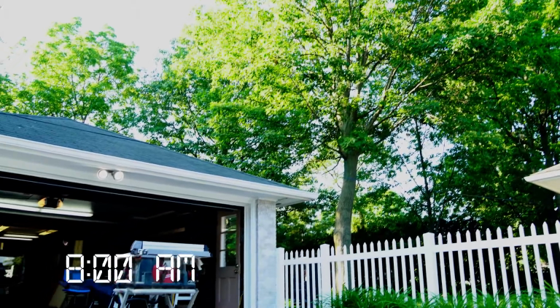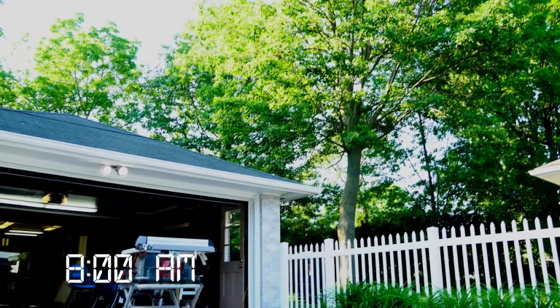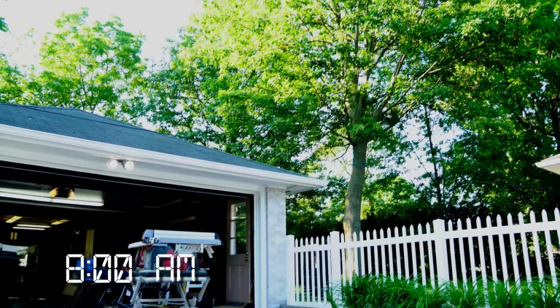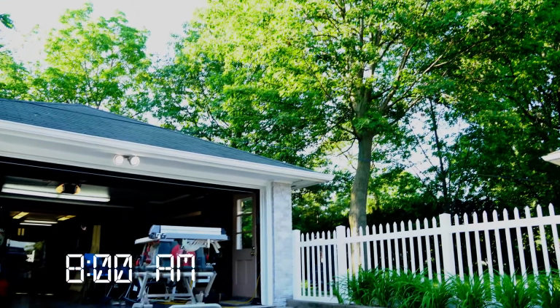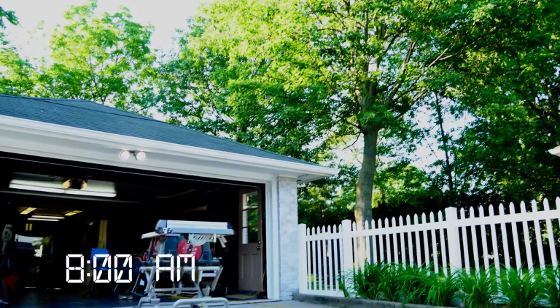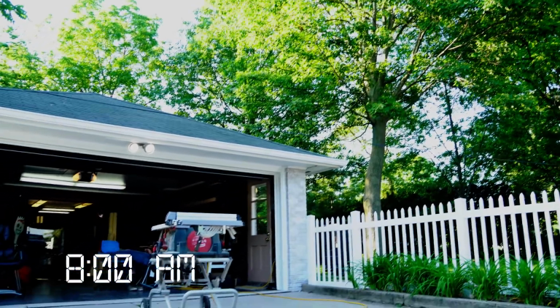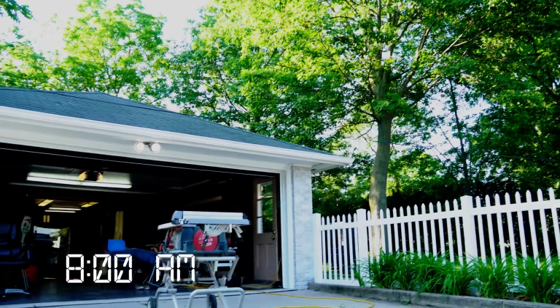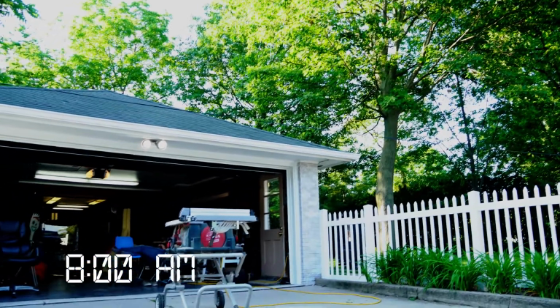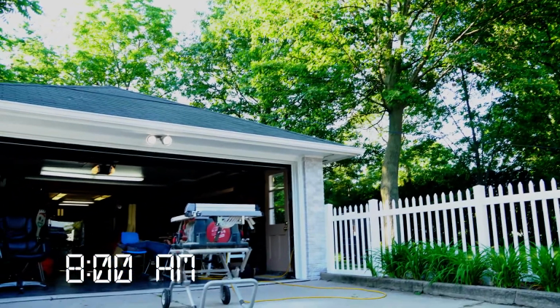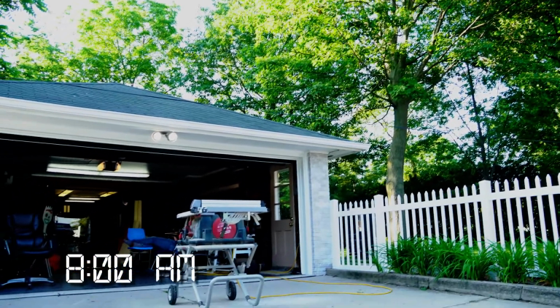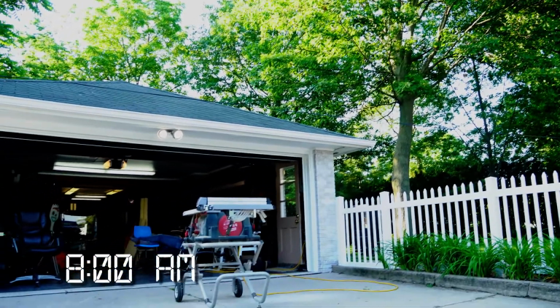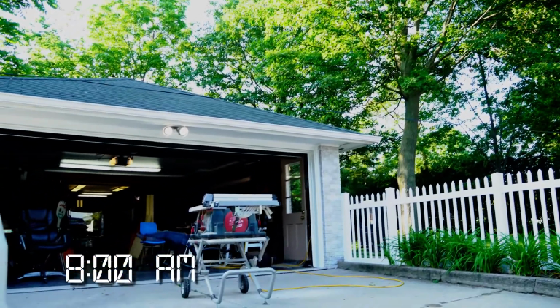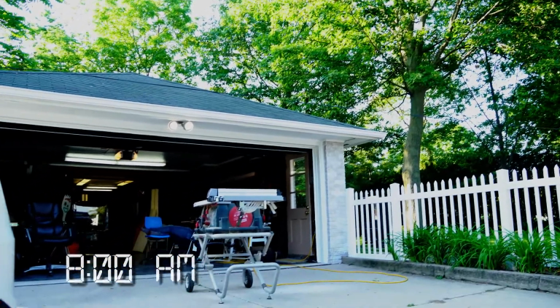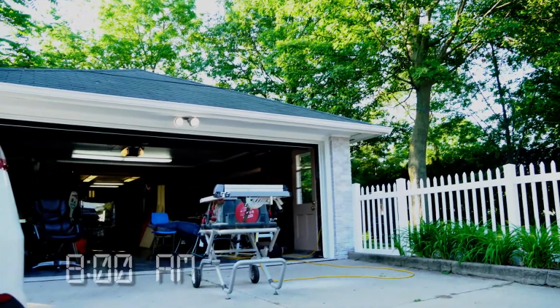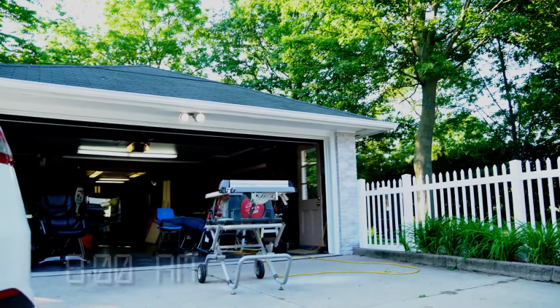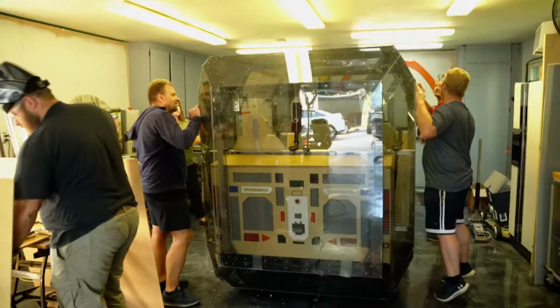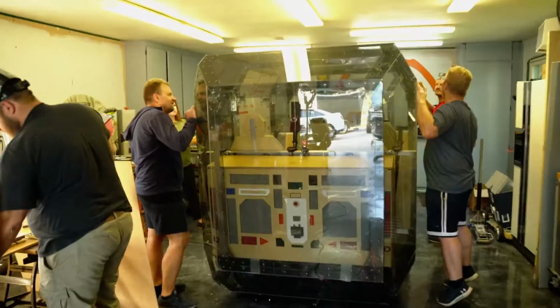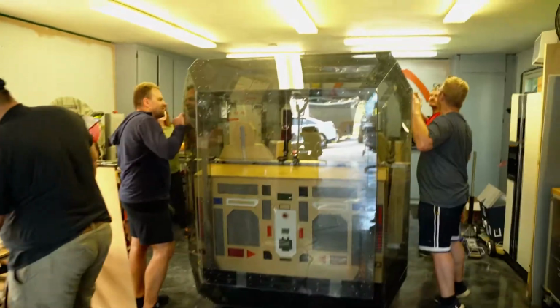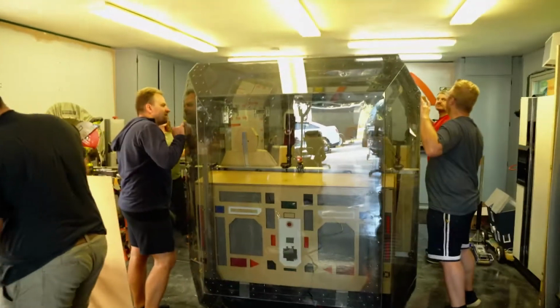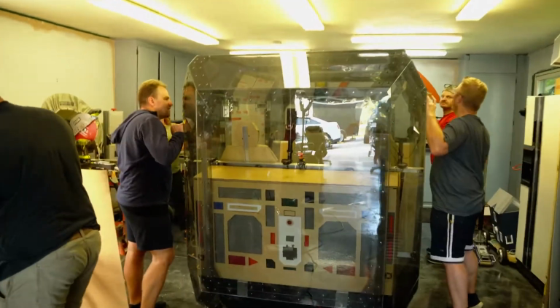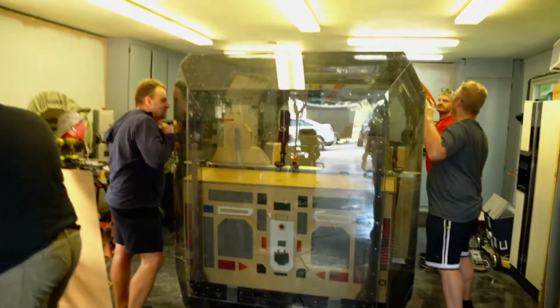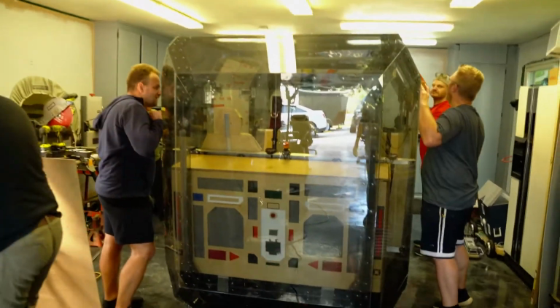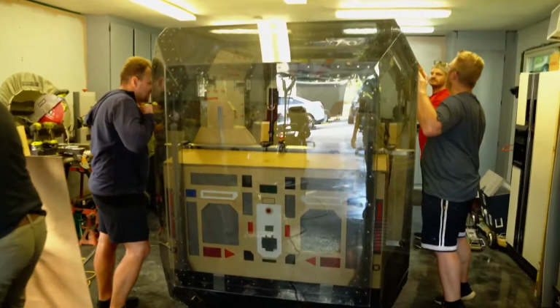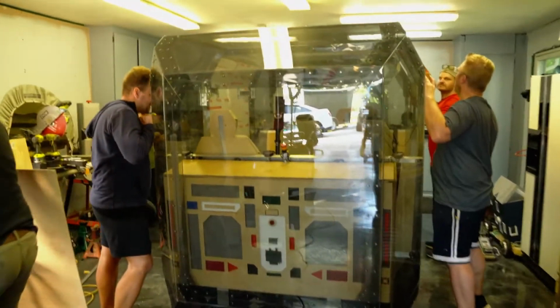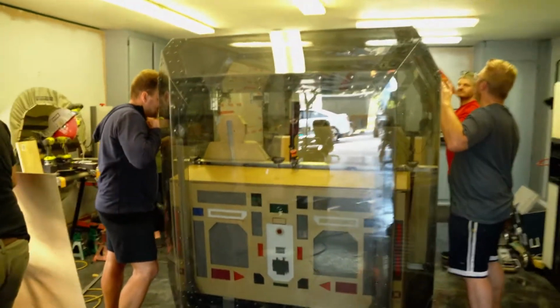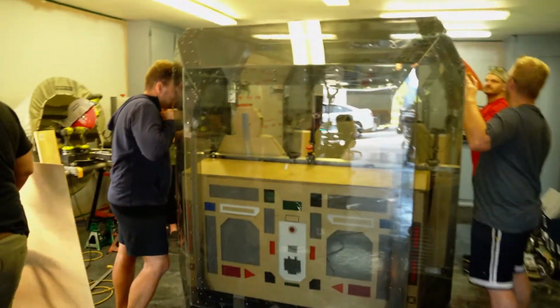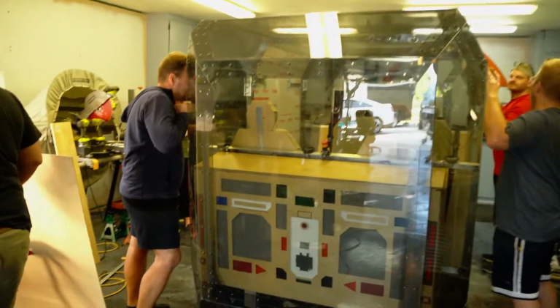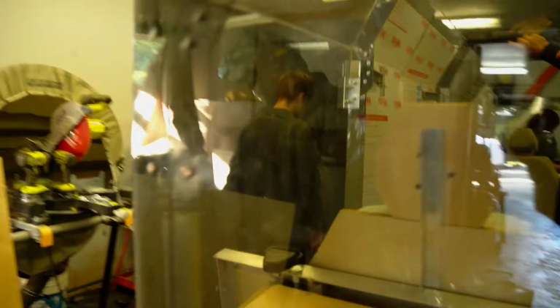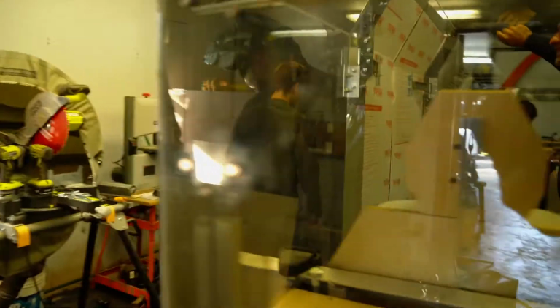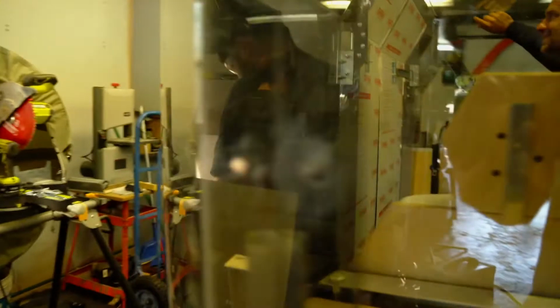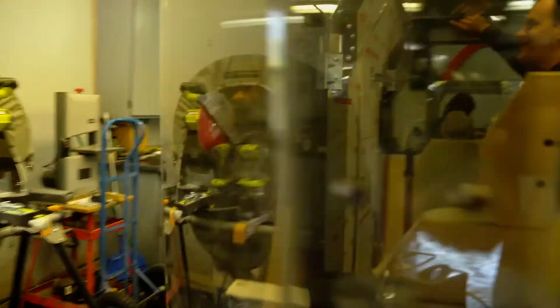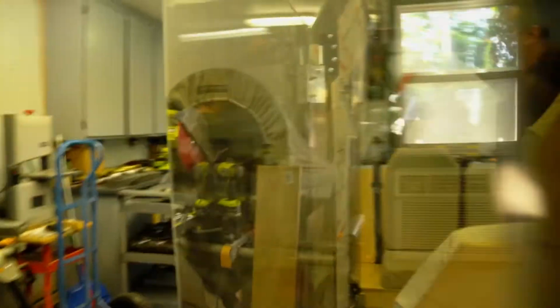Our first main hurdle comes when we find out our door mechanisms aren't aligning perfectly.